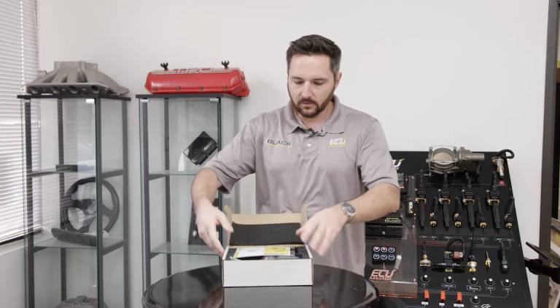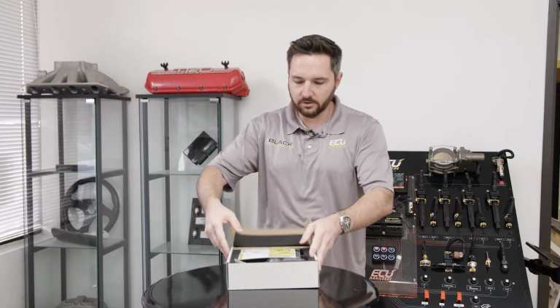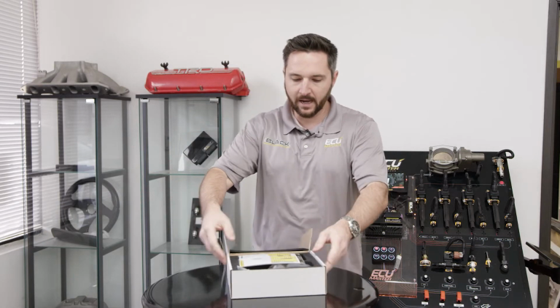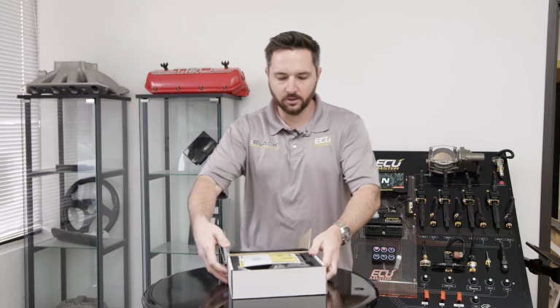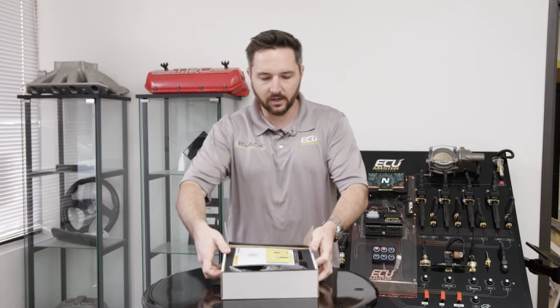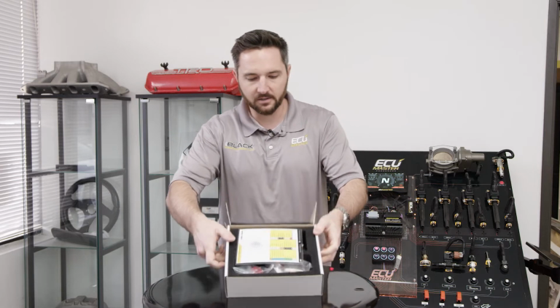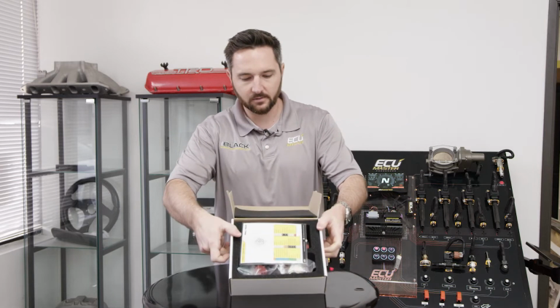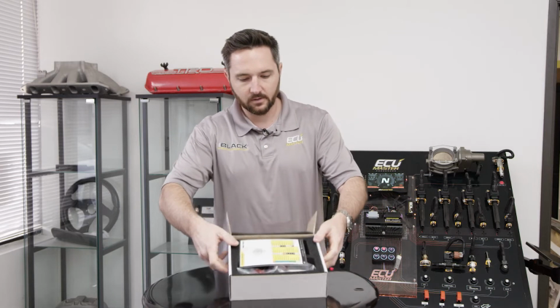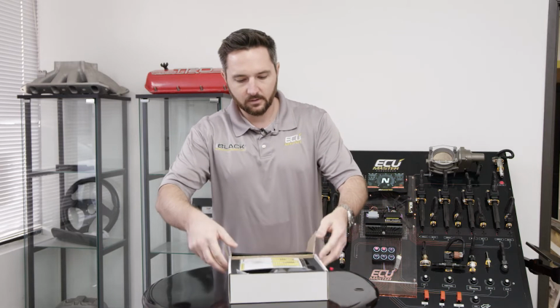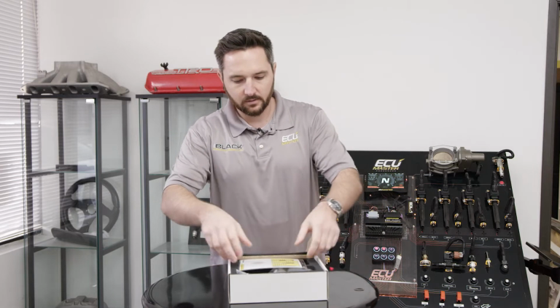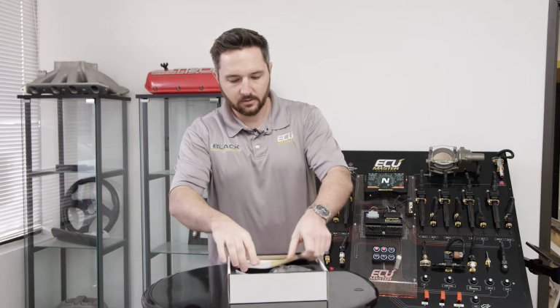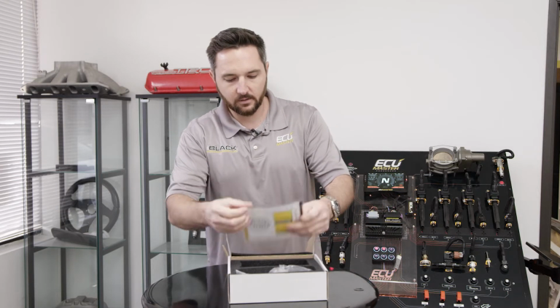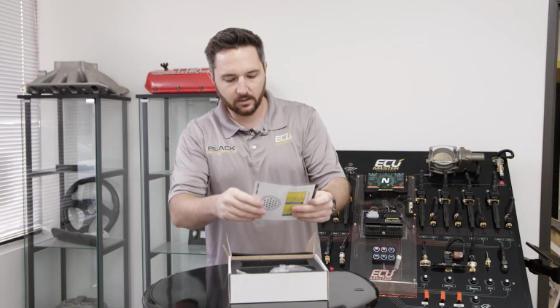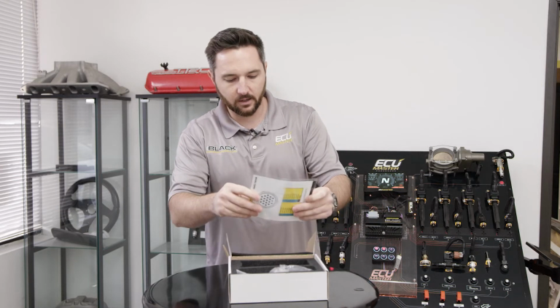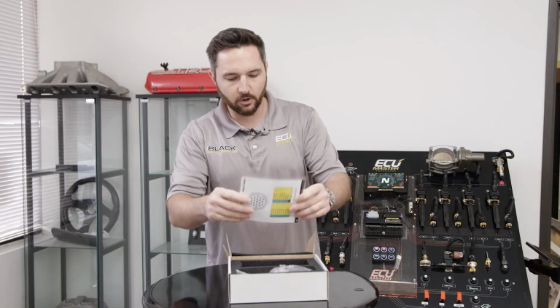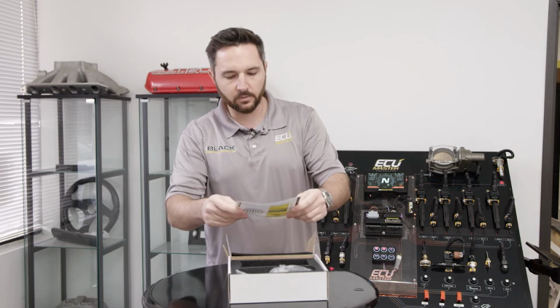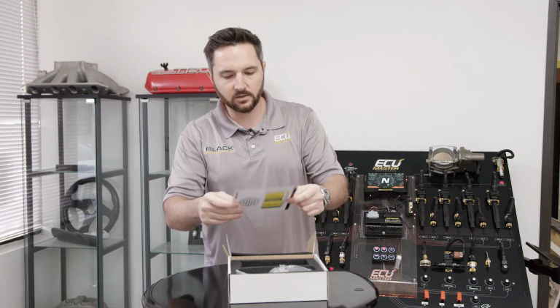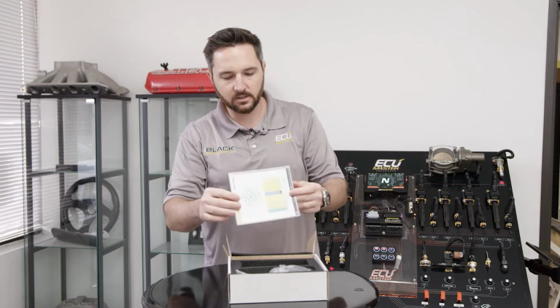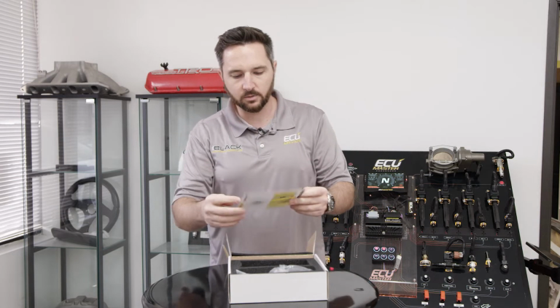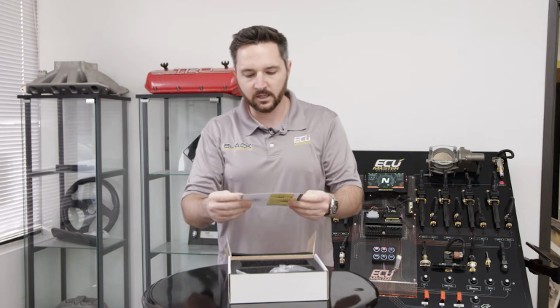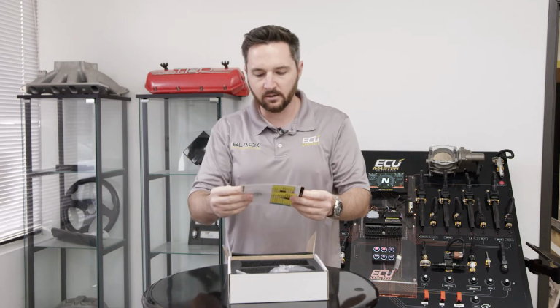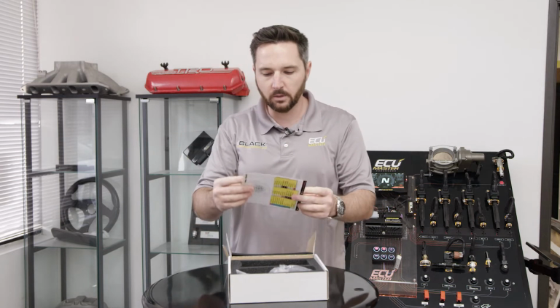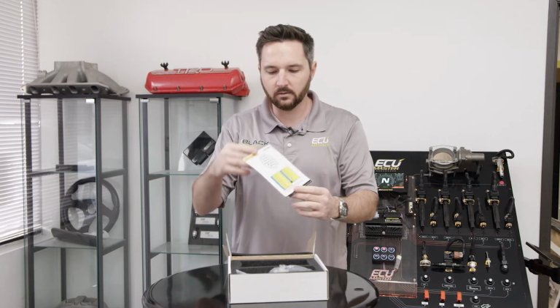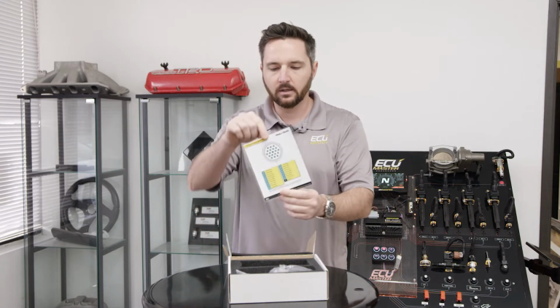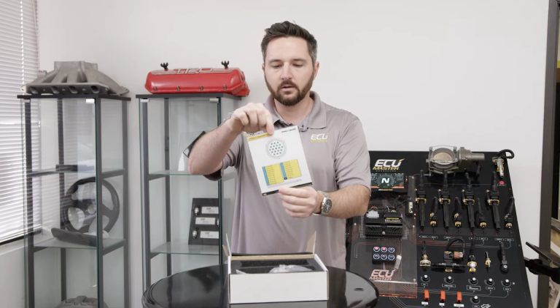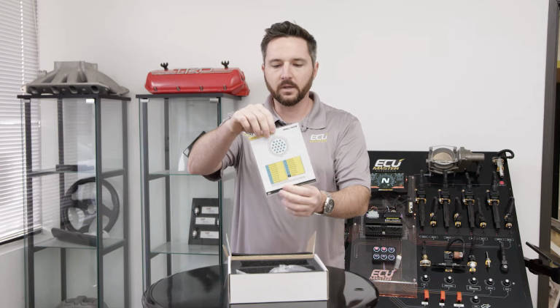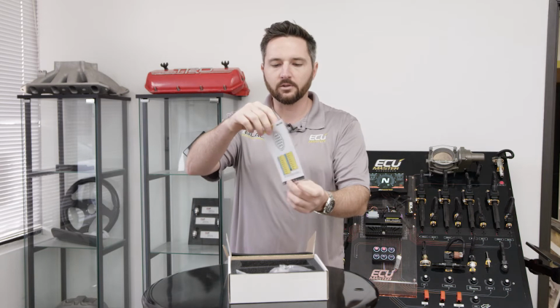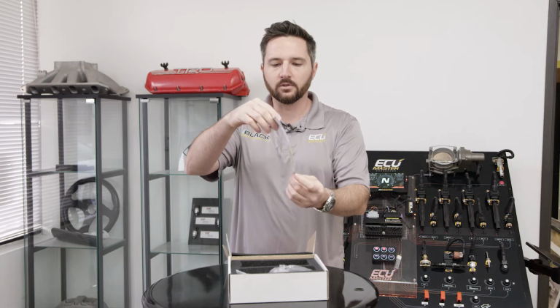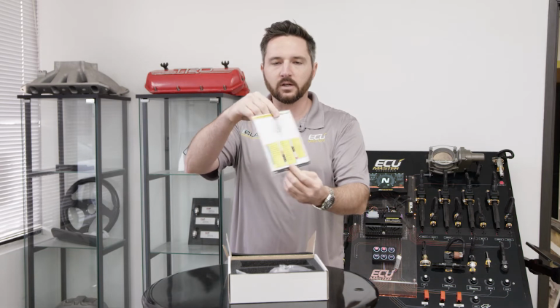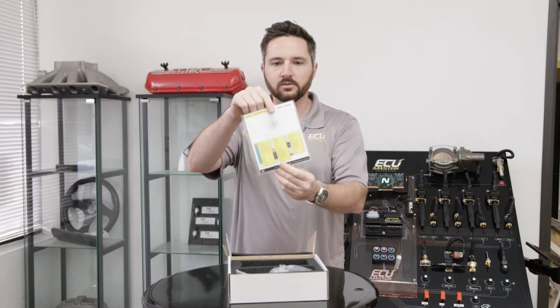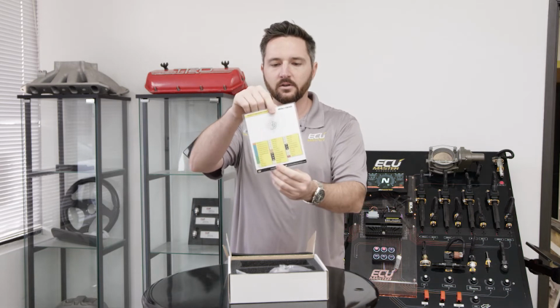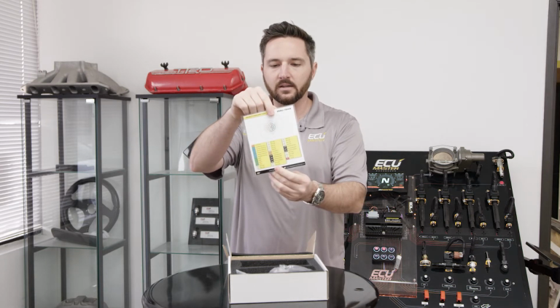Here's the packaging. We've got a nice cut foam insert to protect it in shipping. Here are the pinouts for the two connectors on the device.